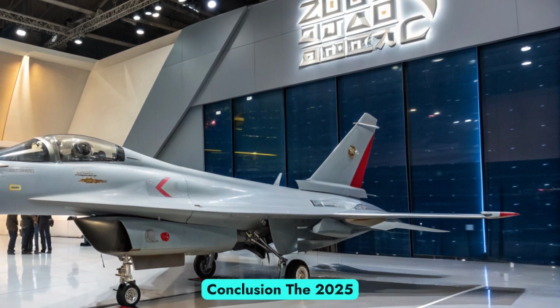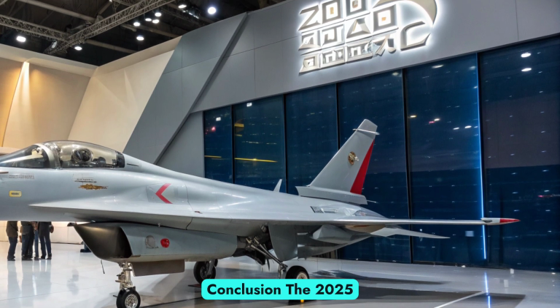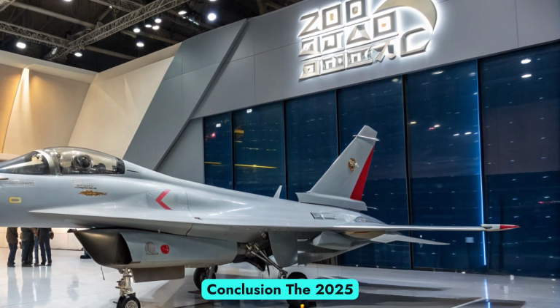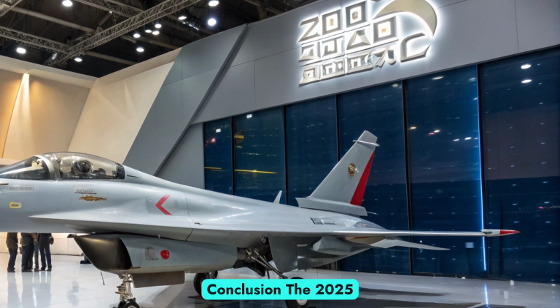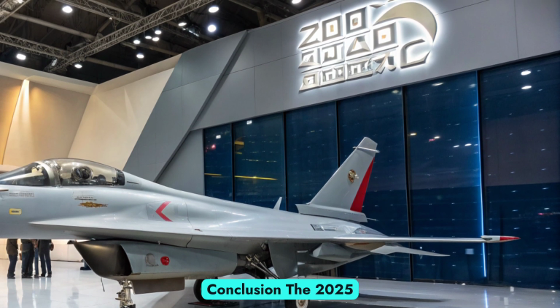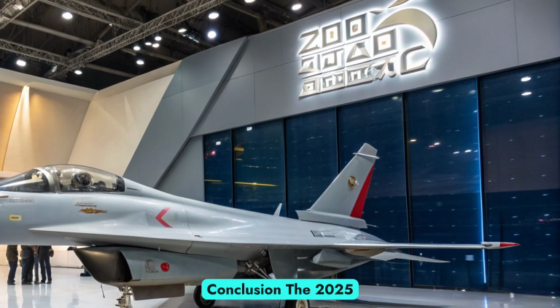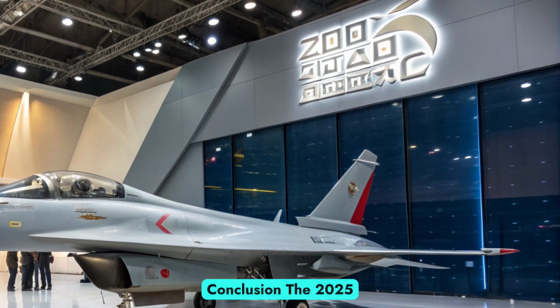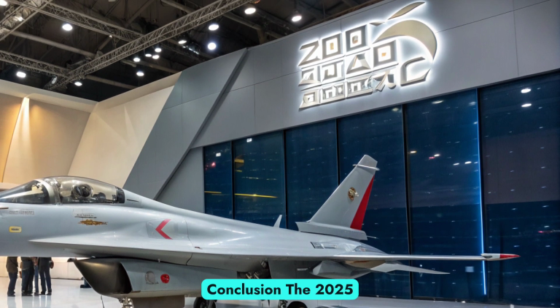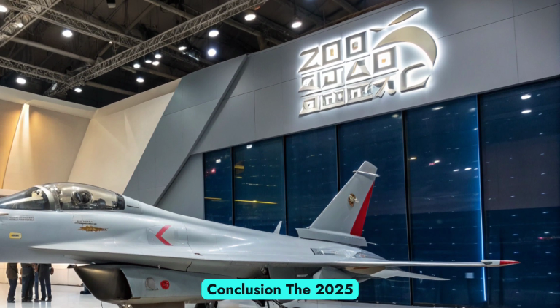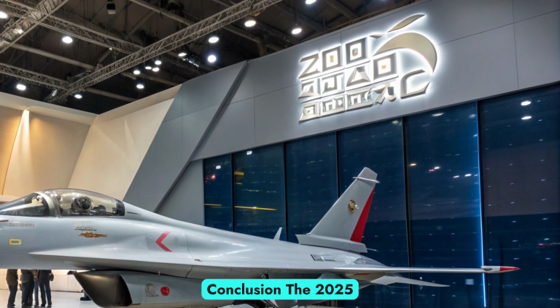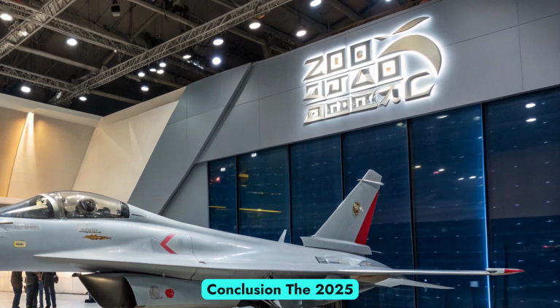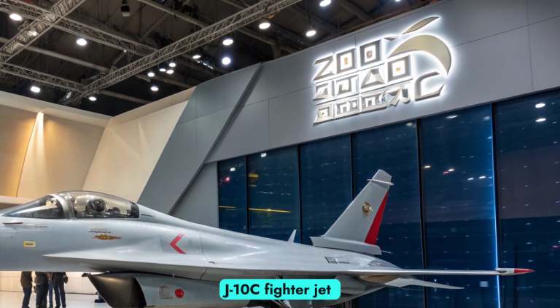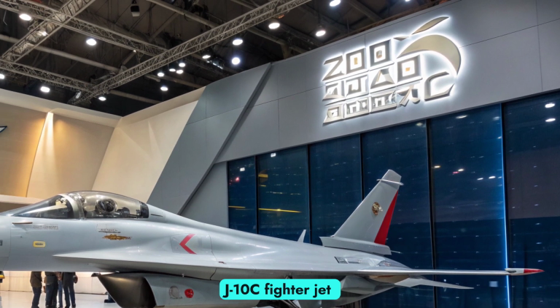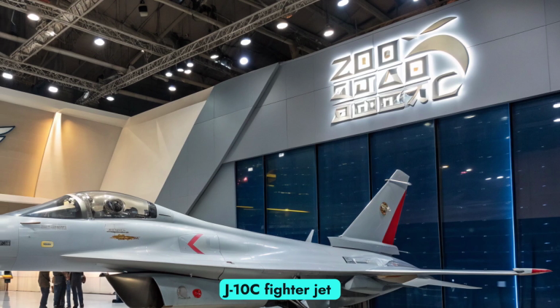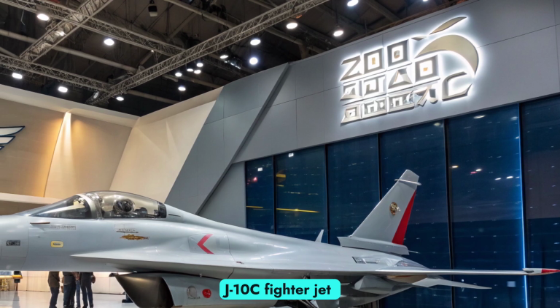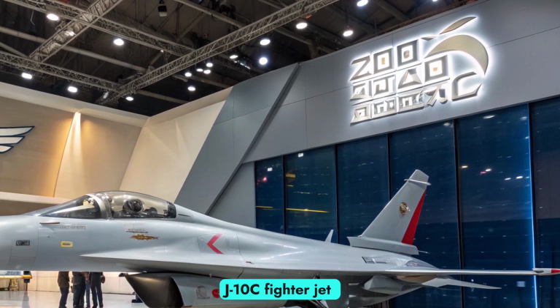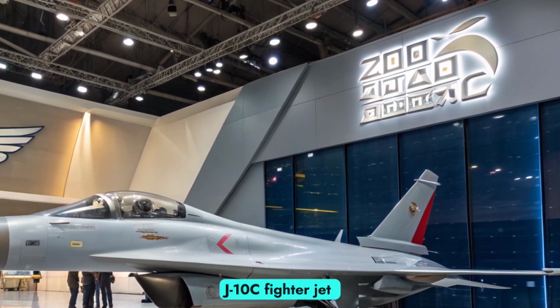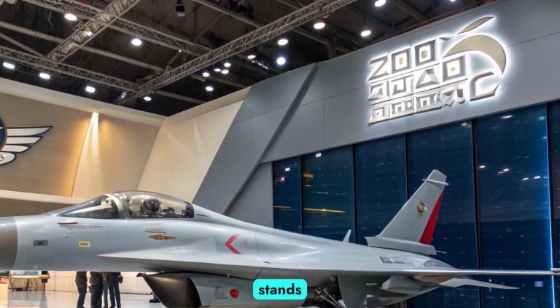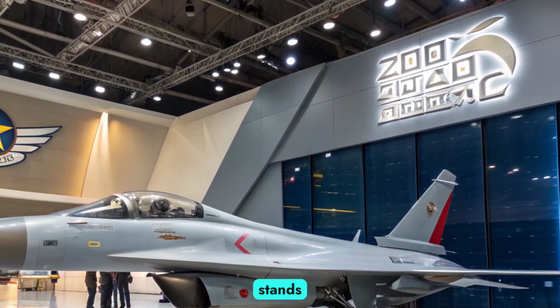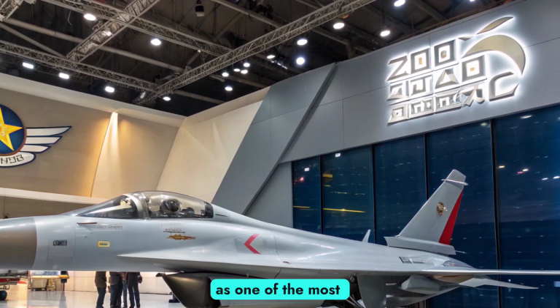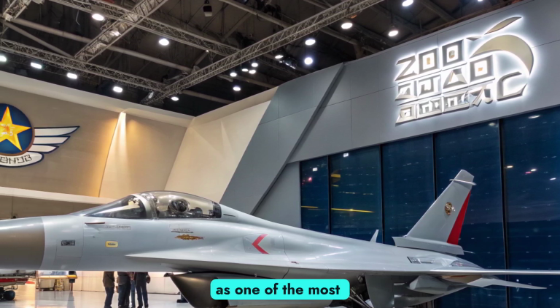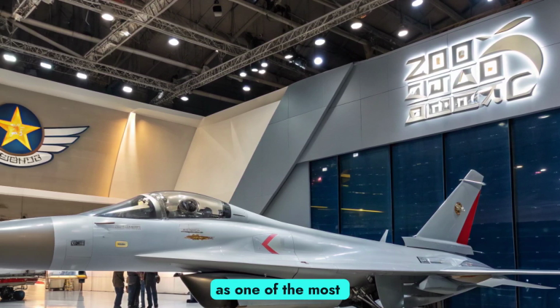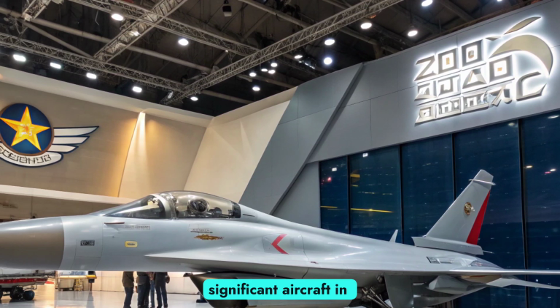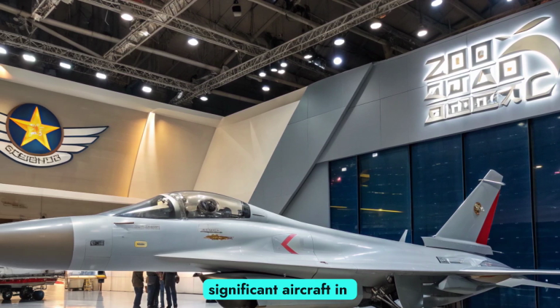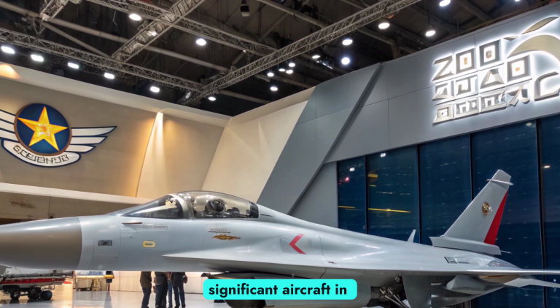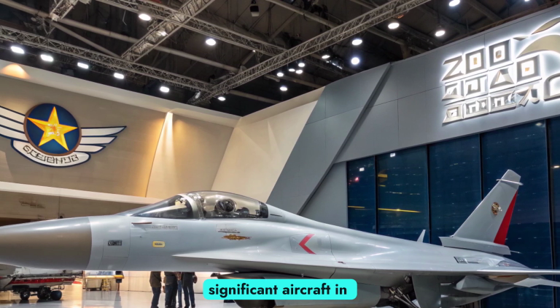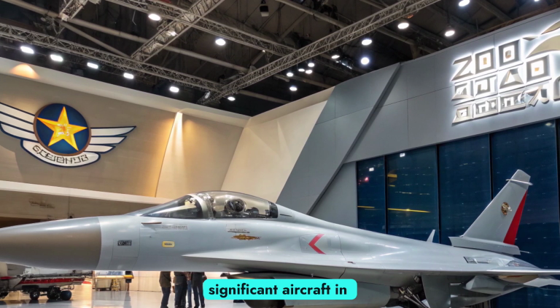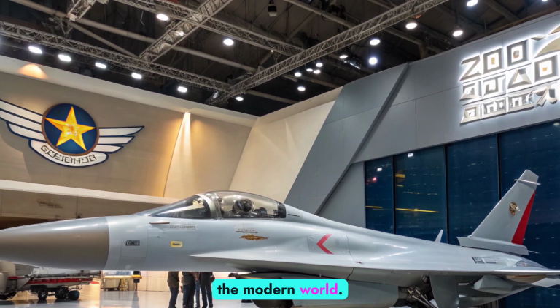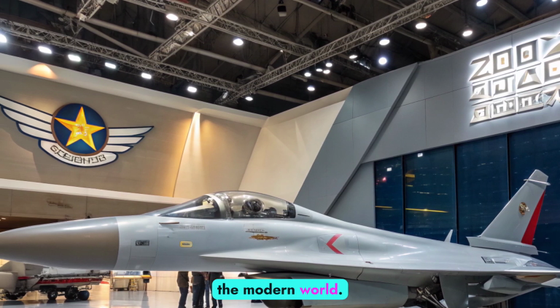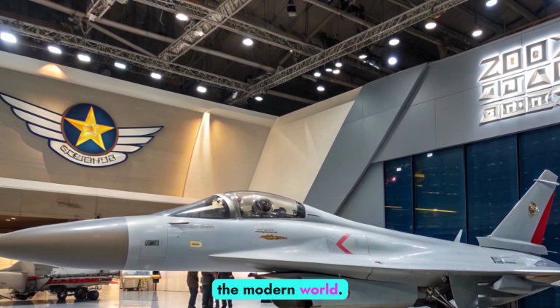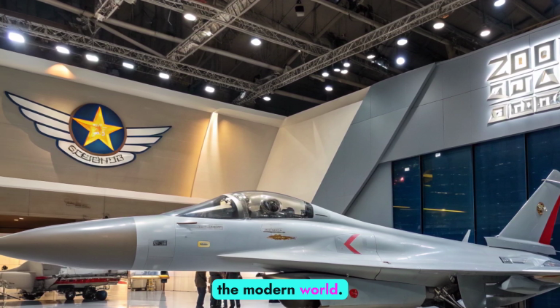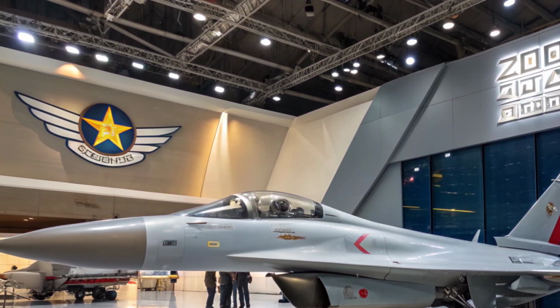Conclusion: The 2025 J-10C fighter jet stands as one of the most significant aircraft in the modern world.